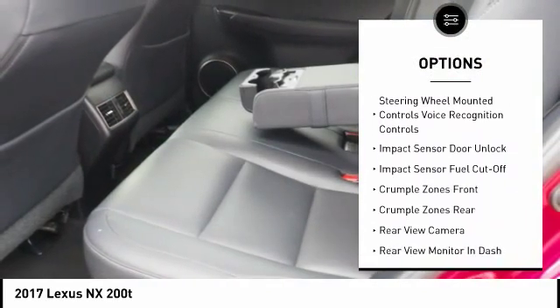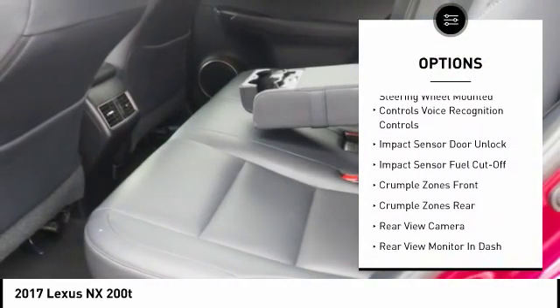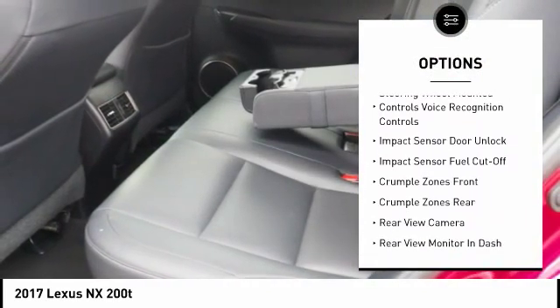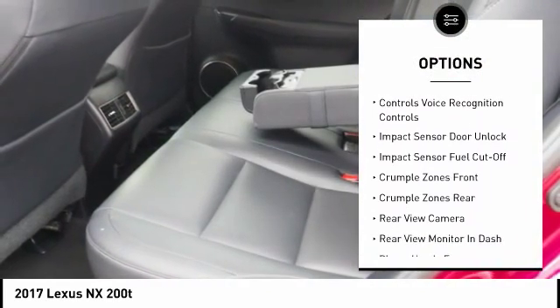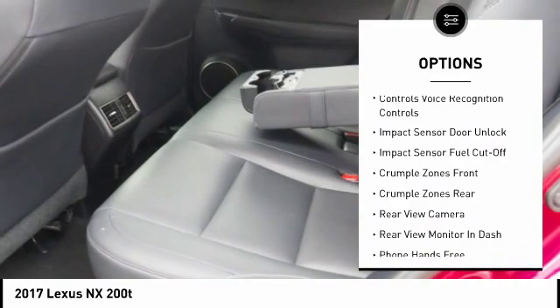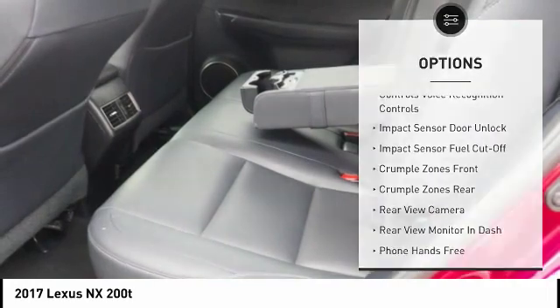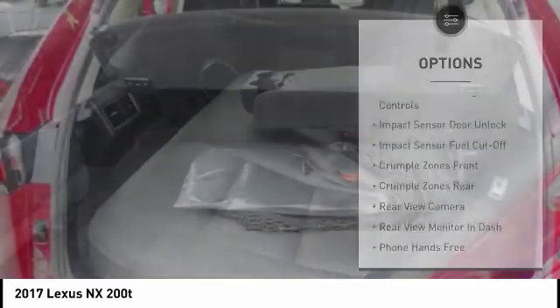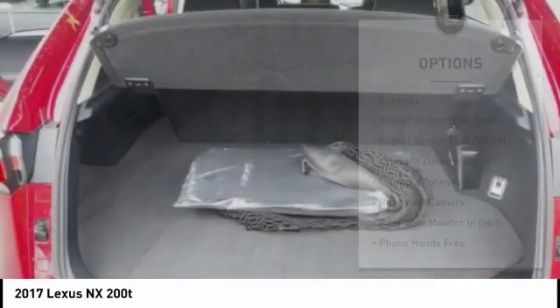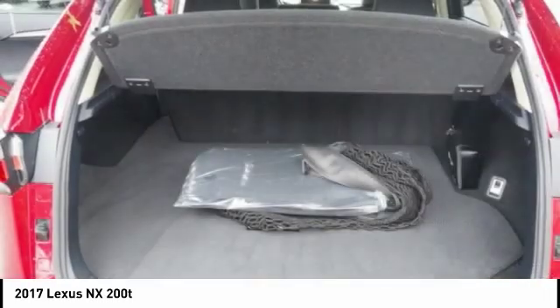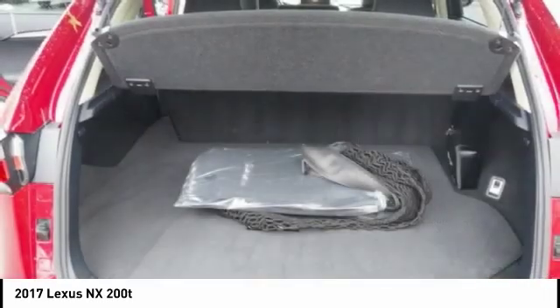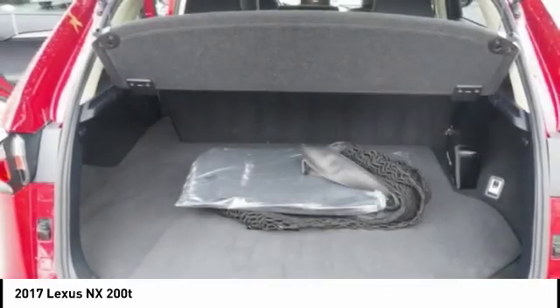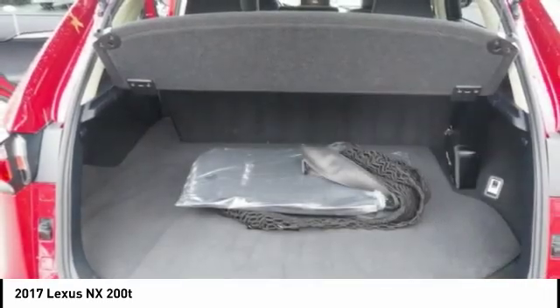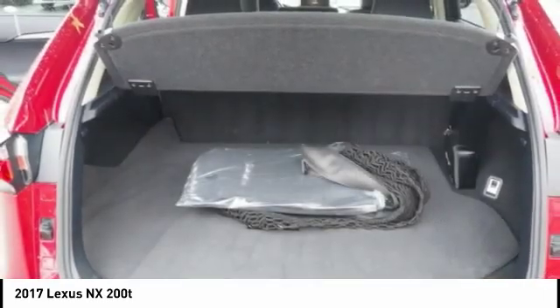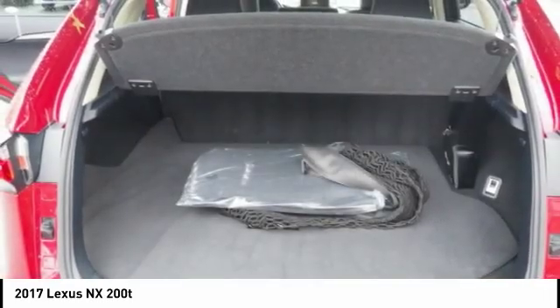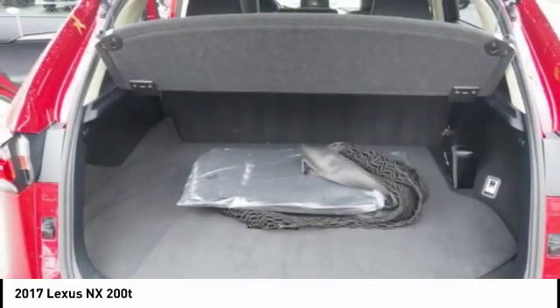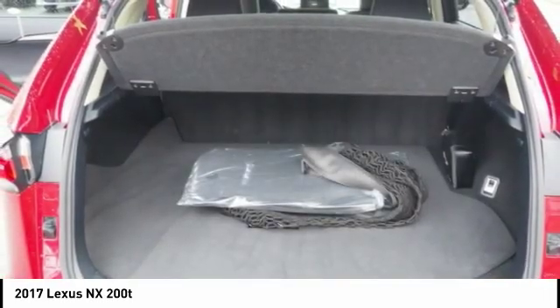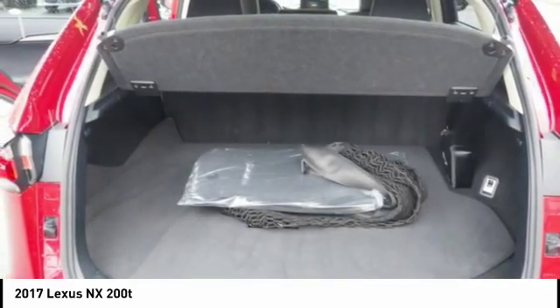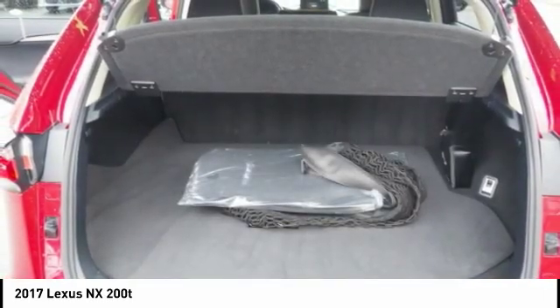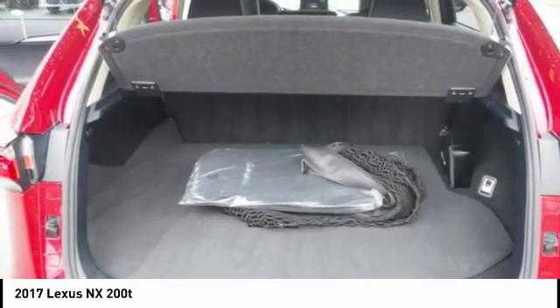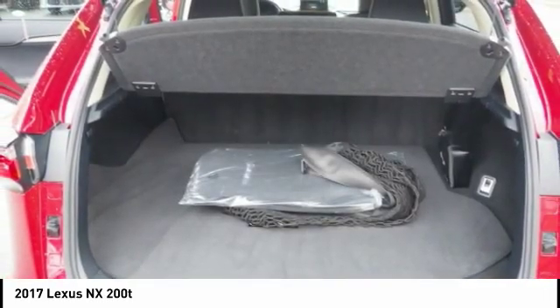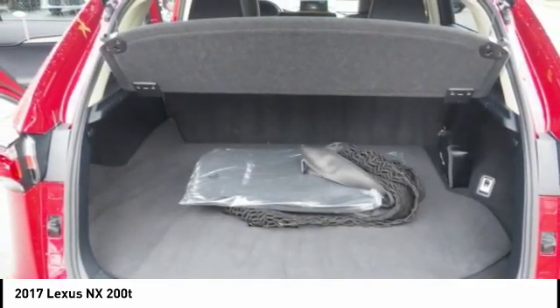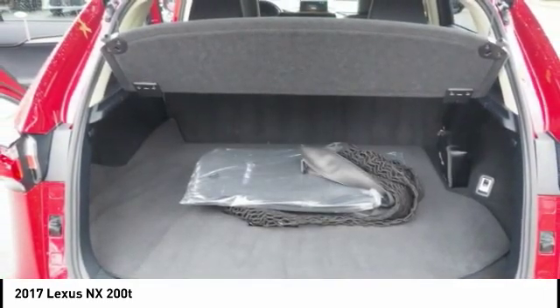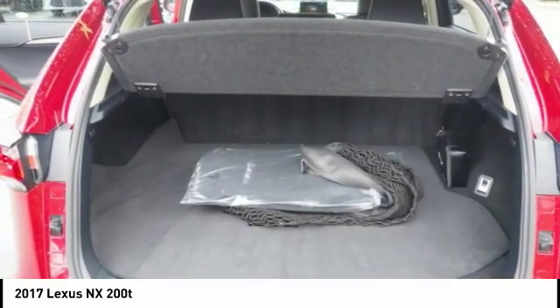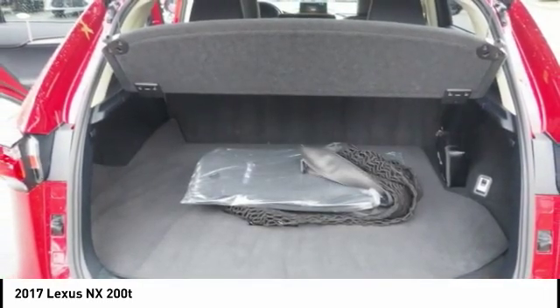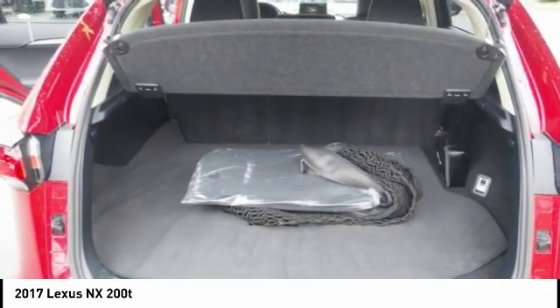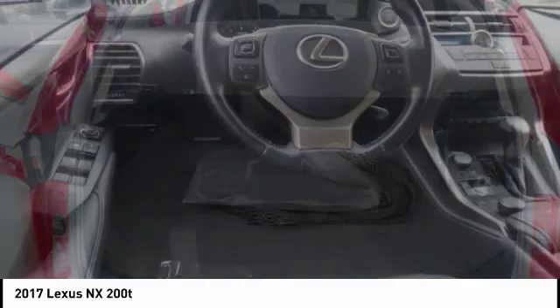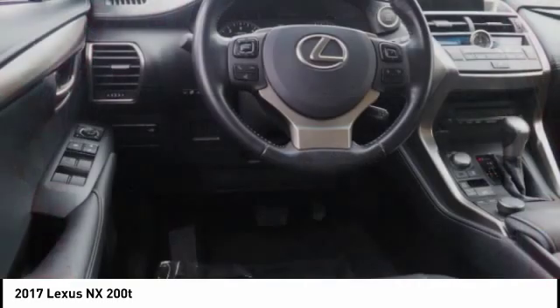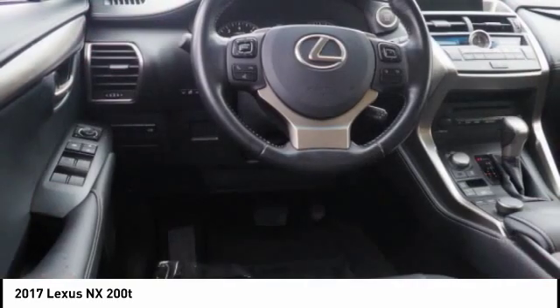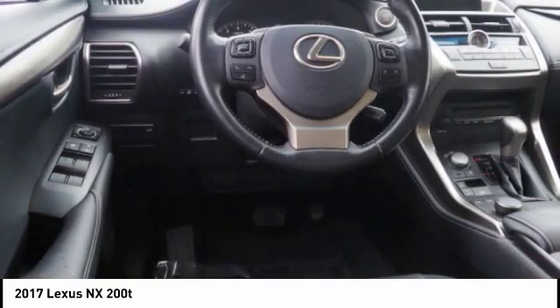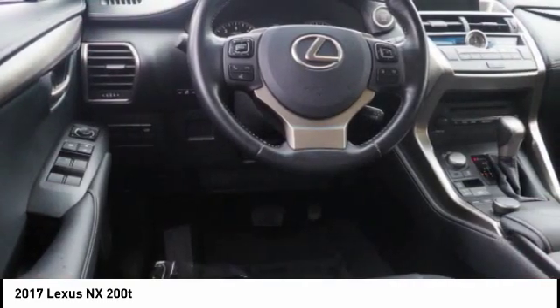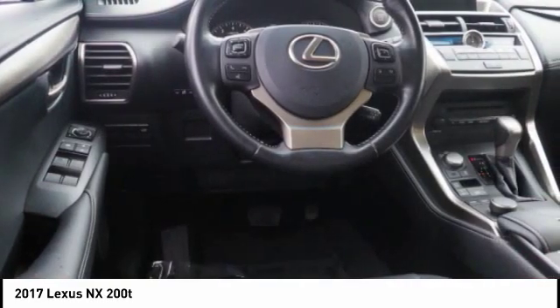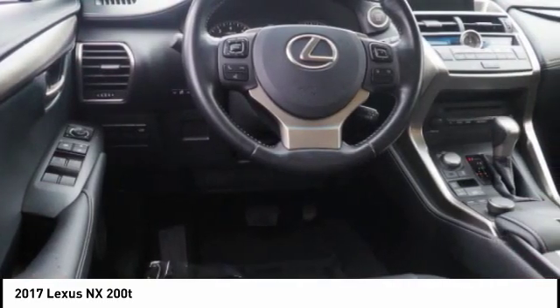Airbags — driver, knee — electronic brake force distribution, tachometer.